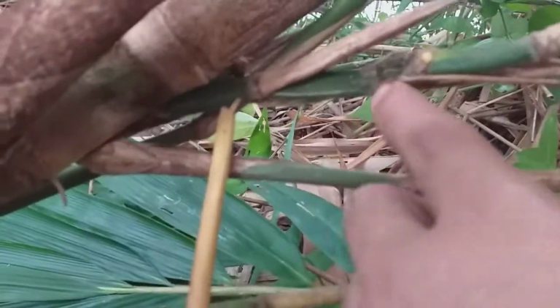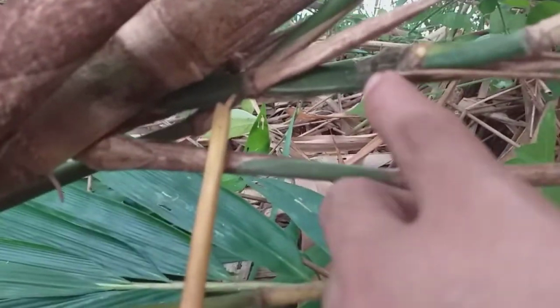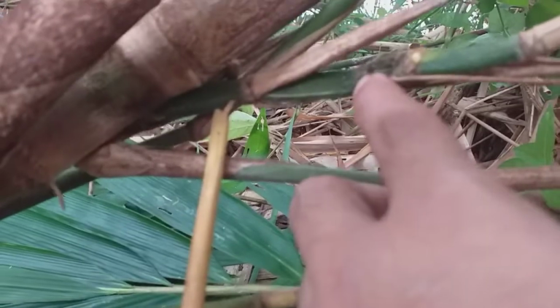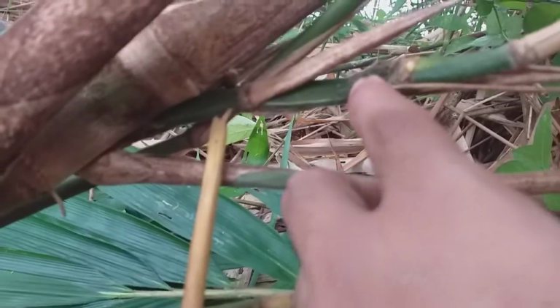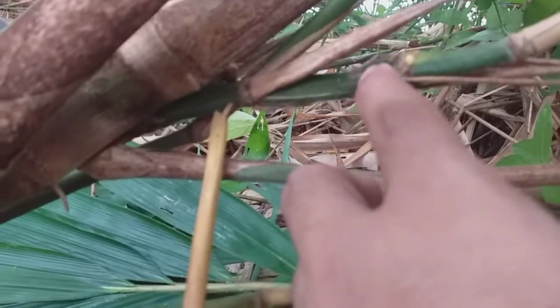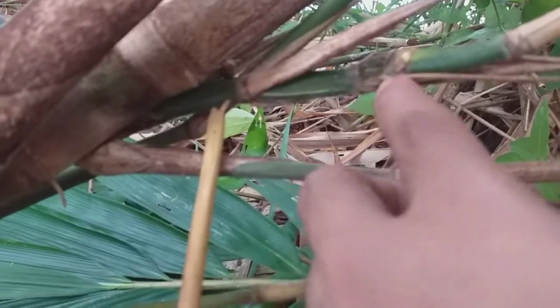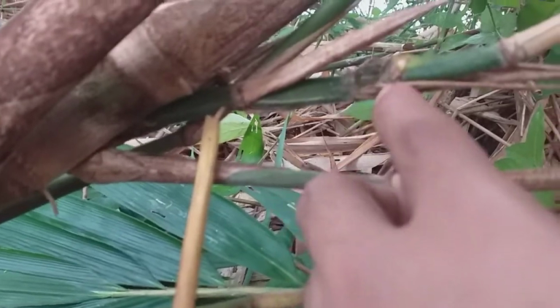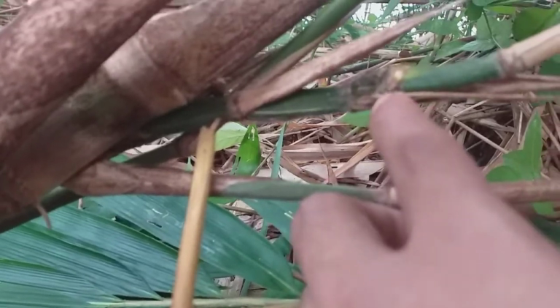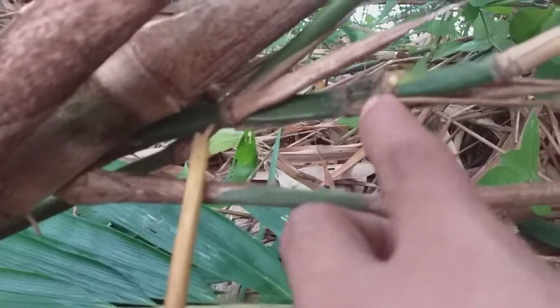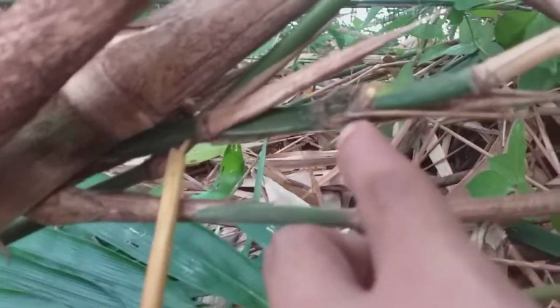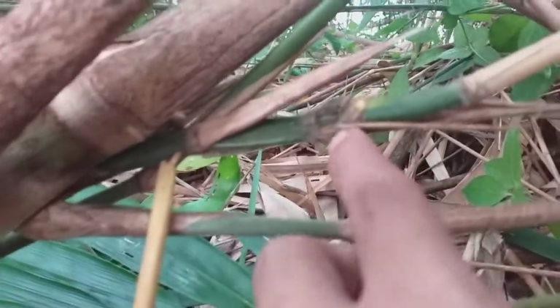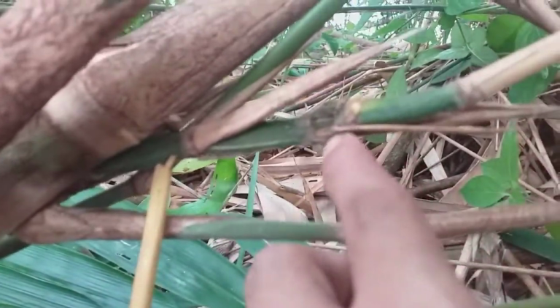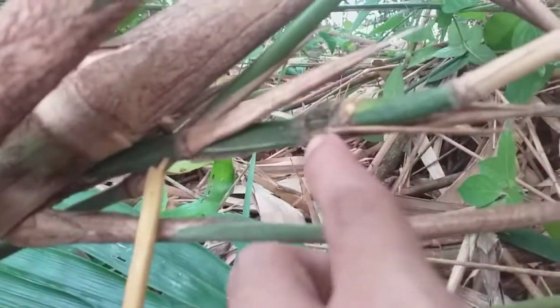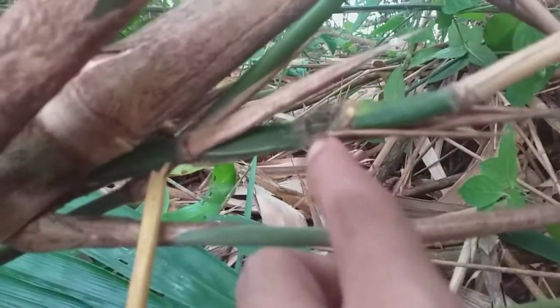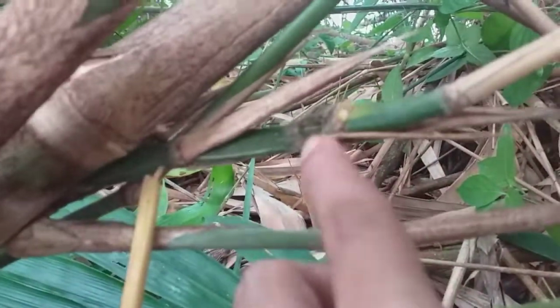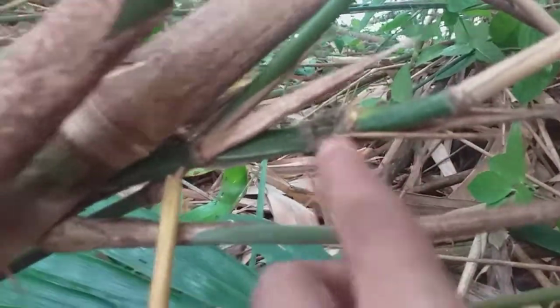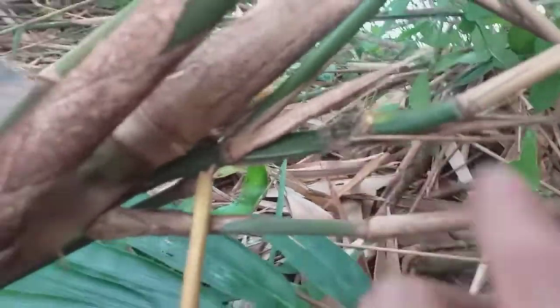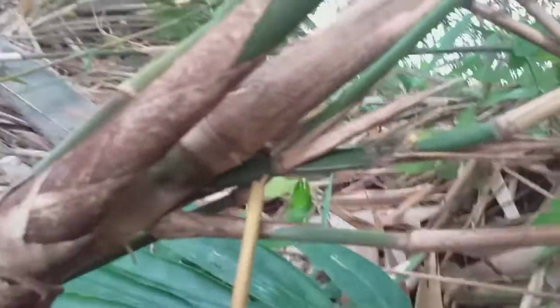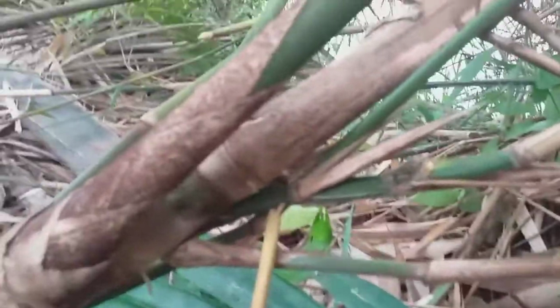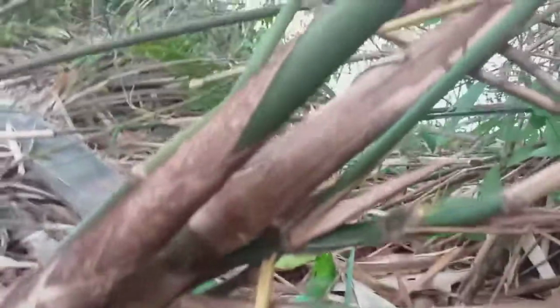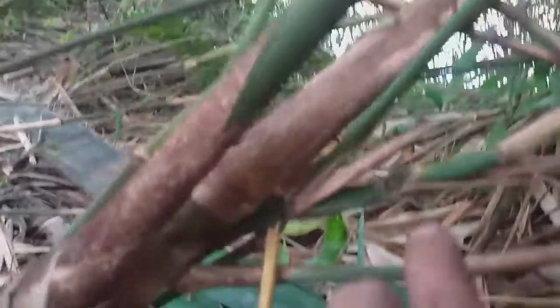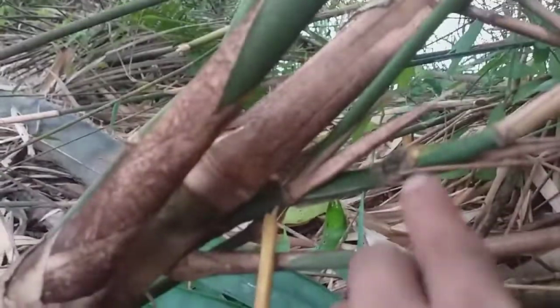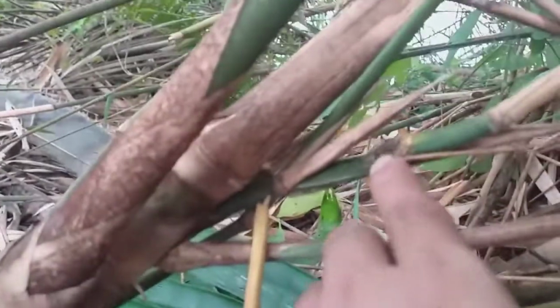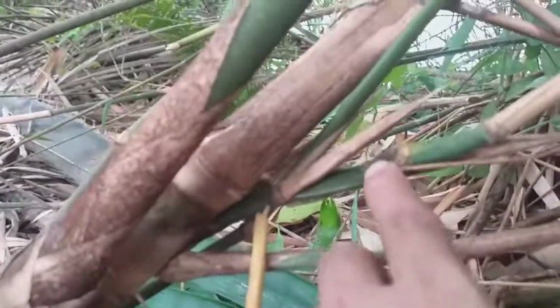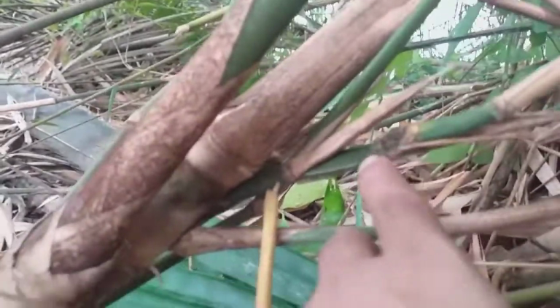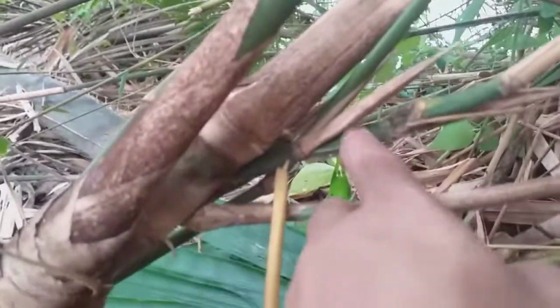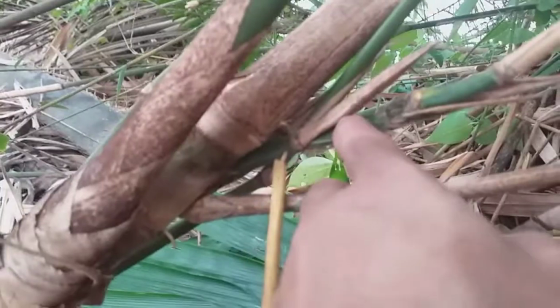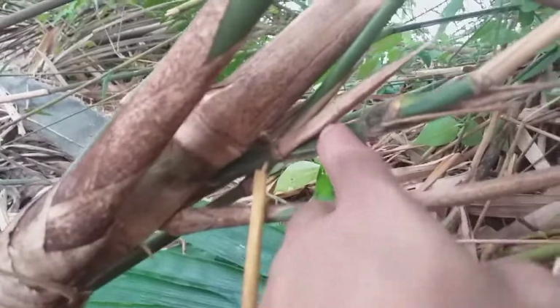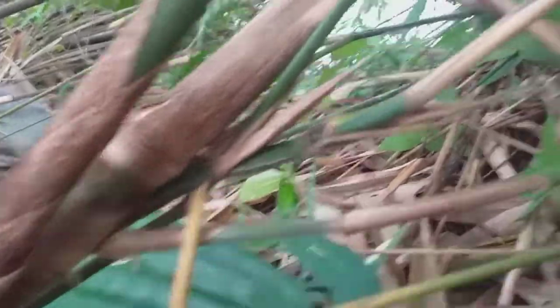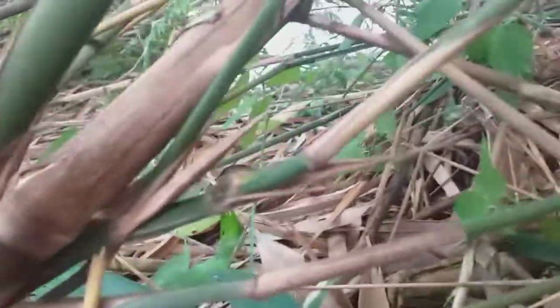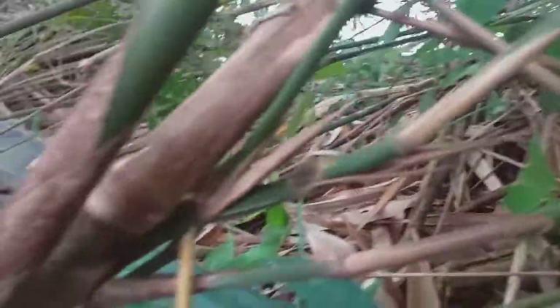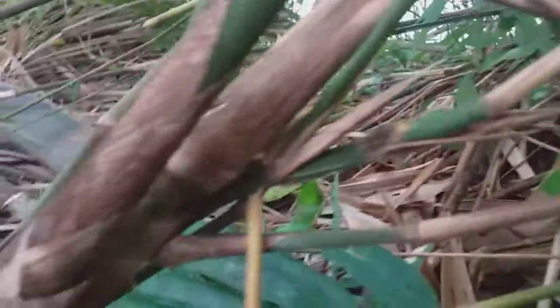I can see it here, I can see it in the middle of the tree. Okay.